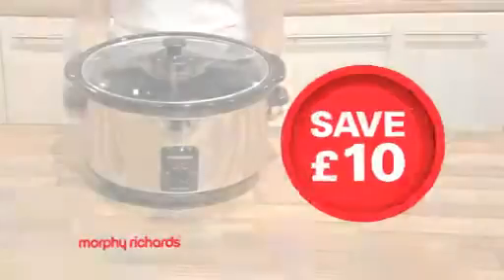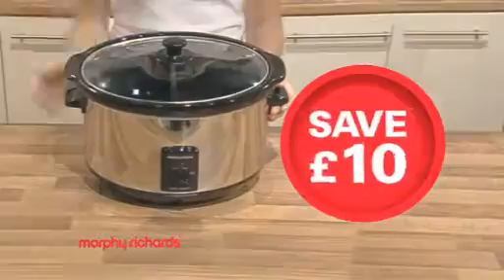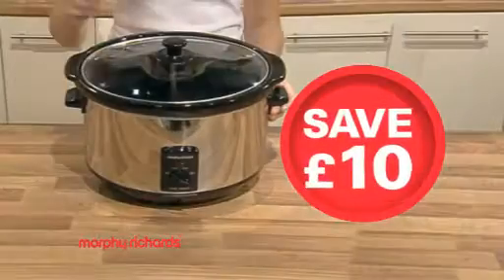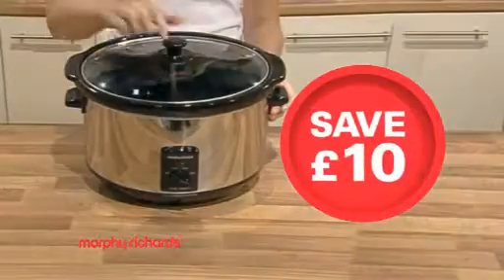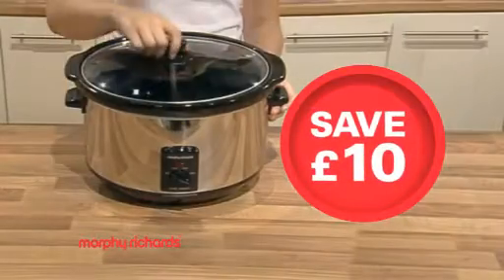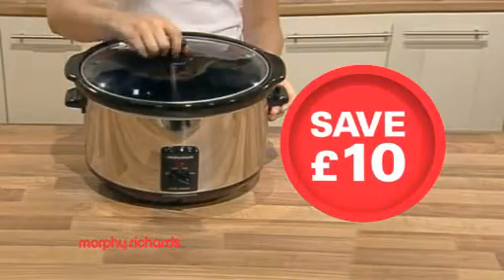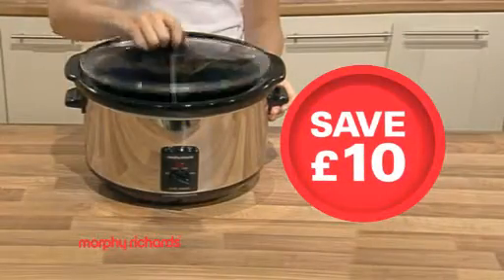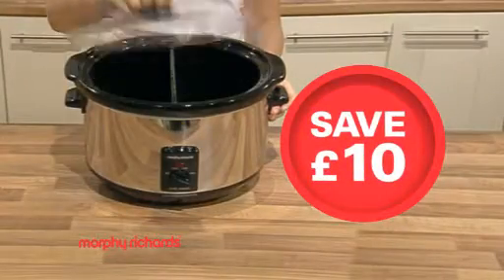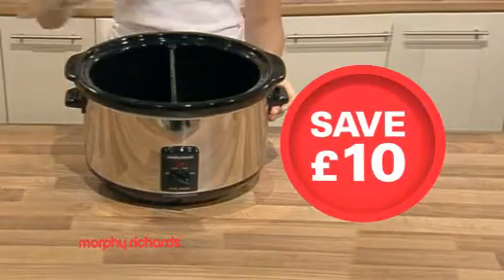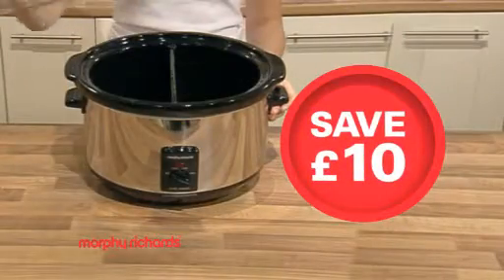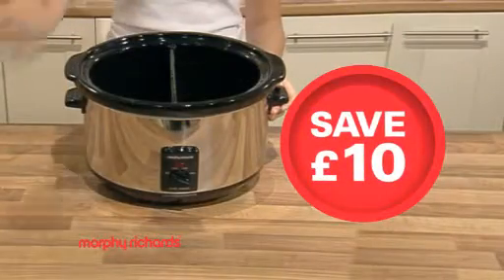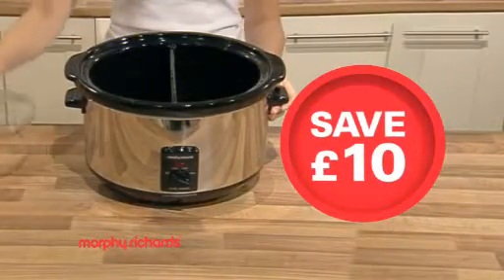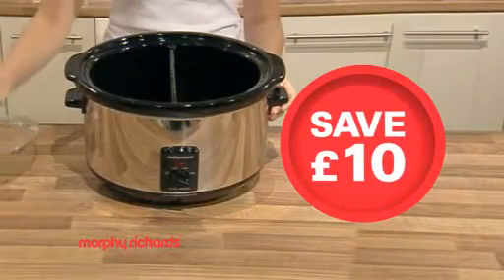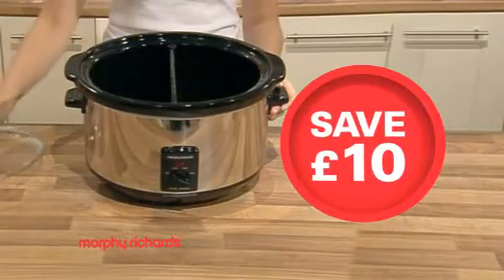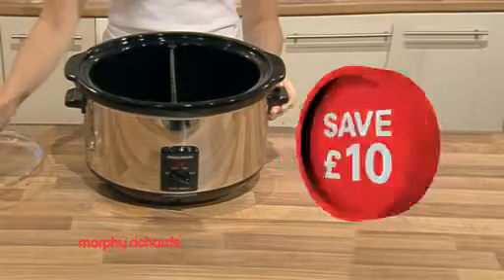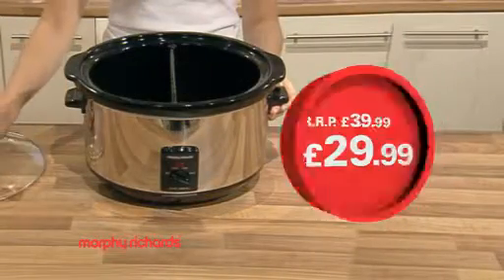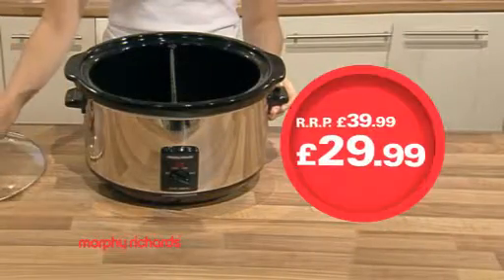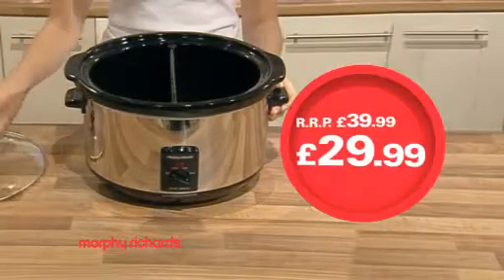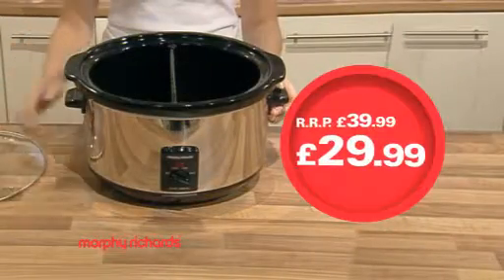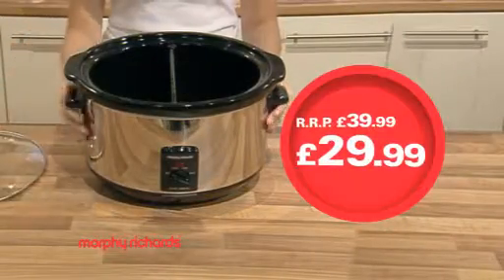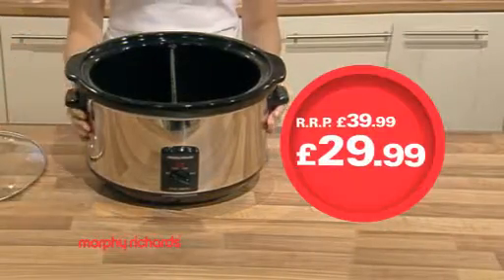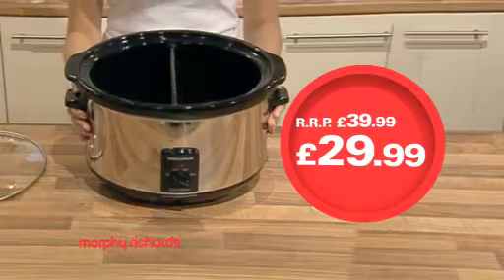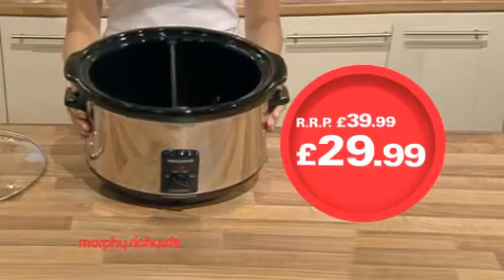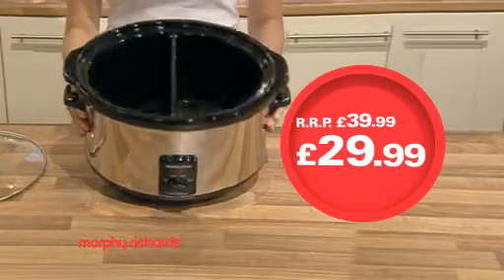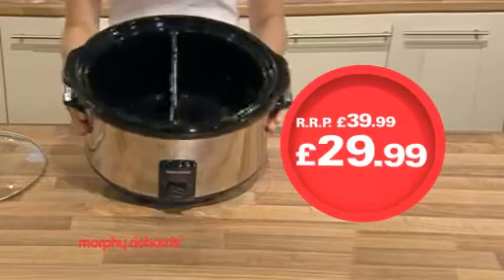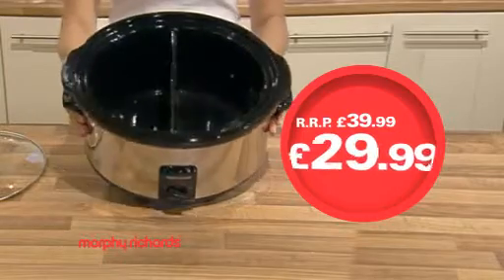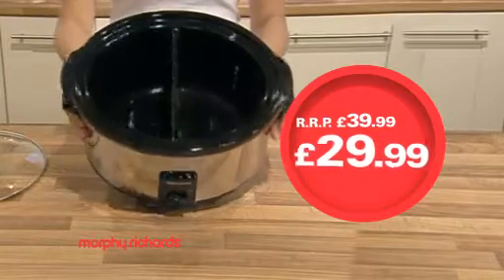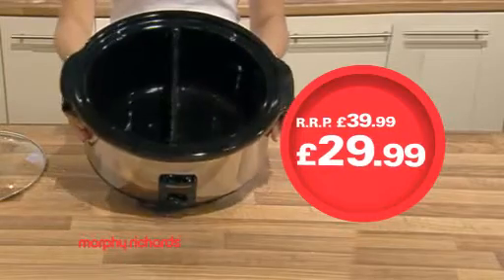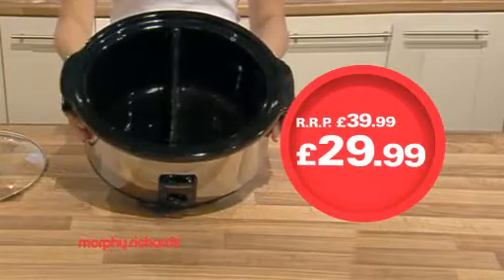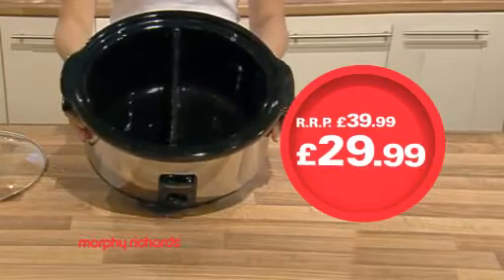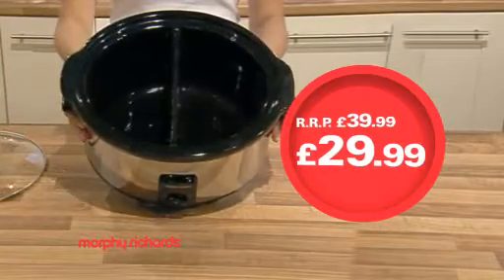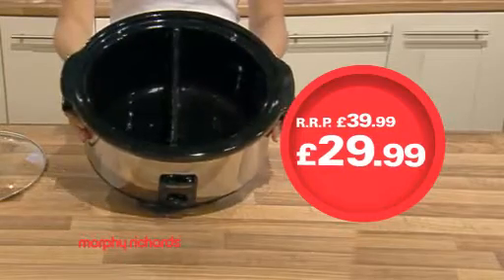Save £10 on this clever partitioned slow cooker and make two hearty dishes at once, only £29.99.